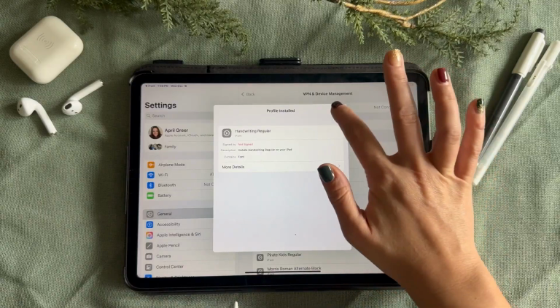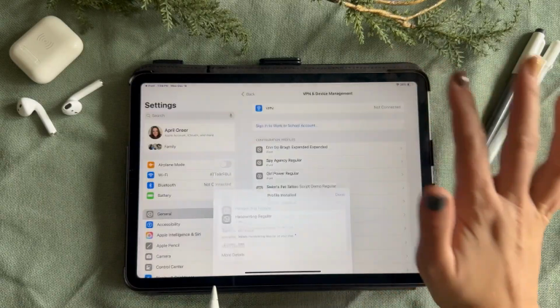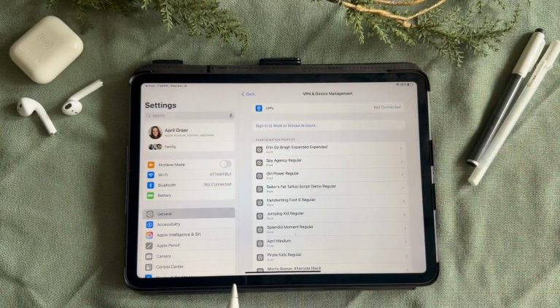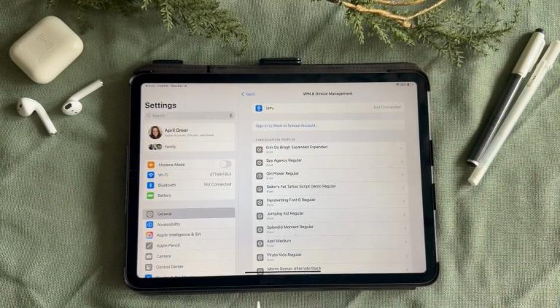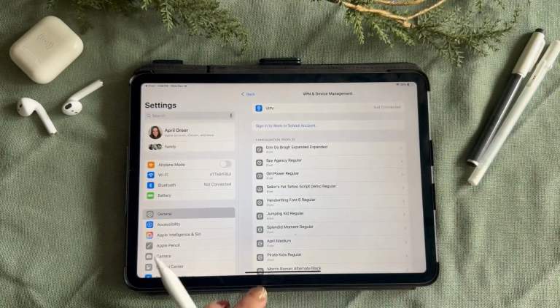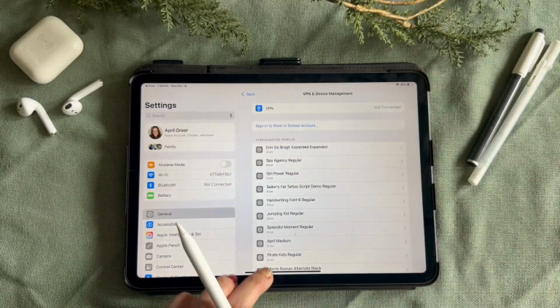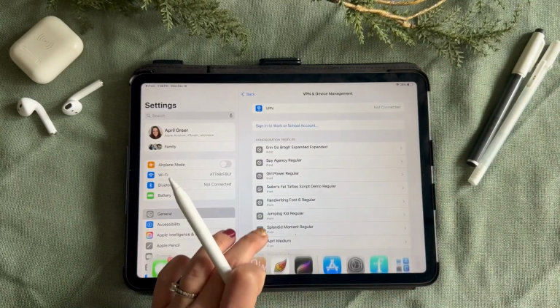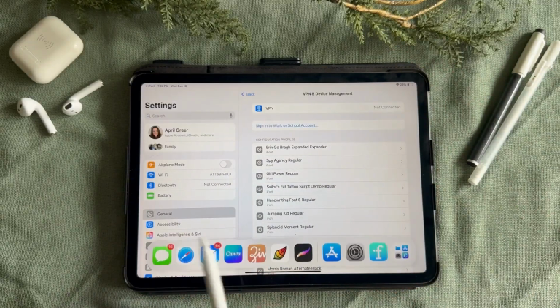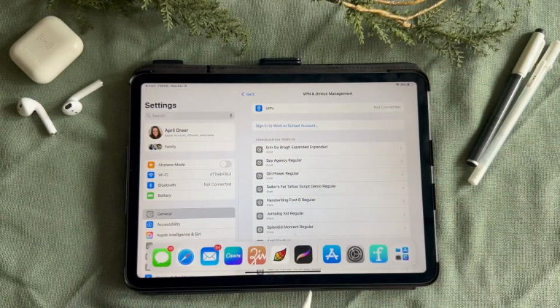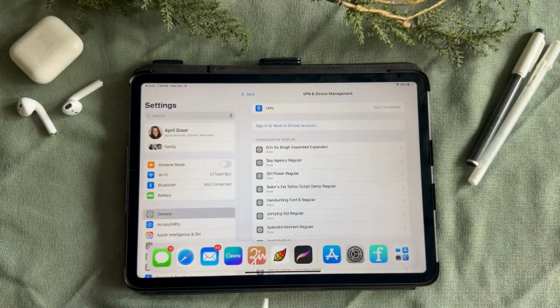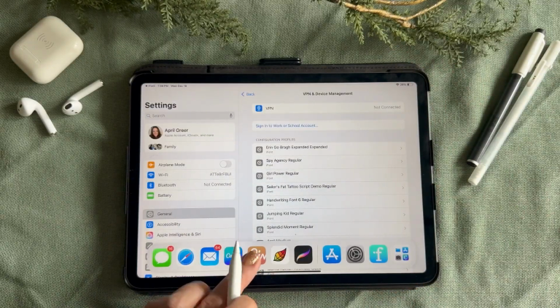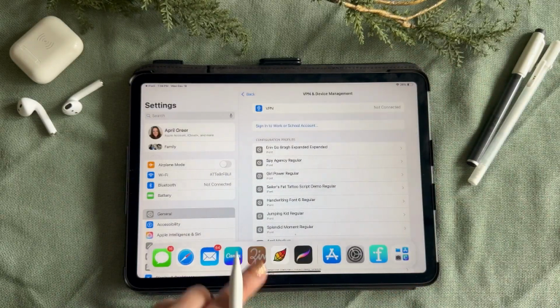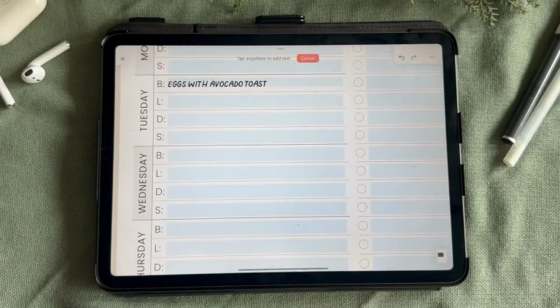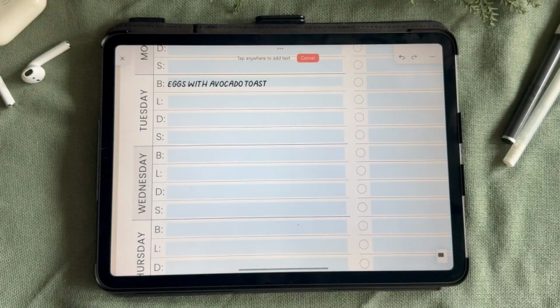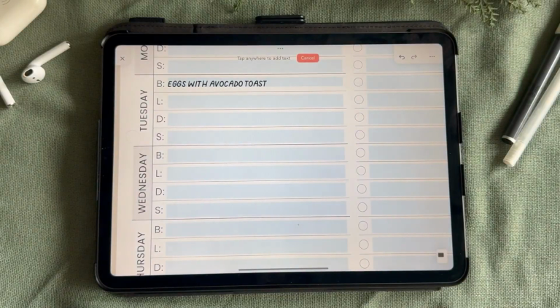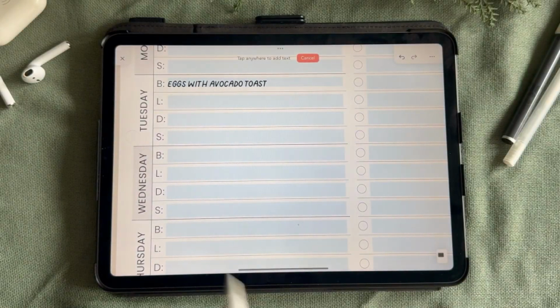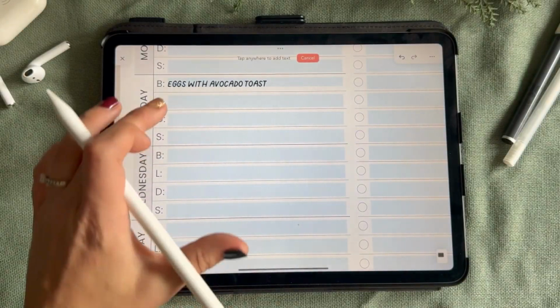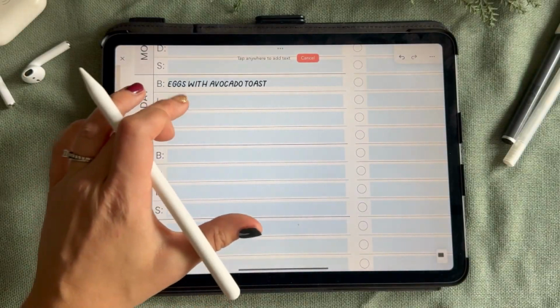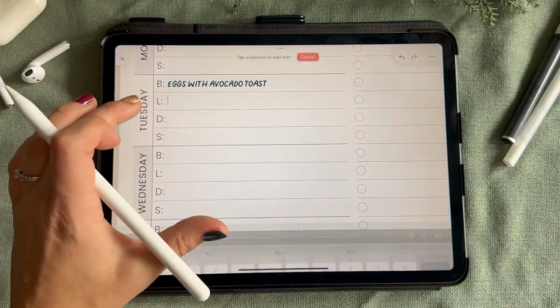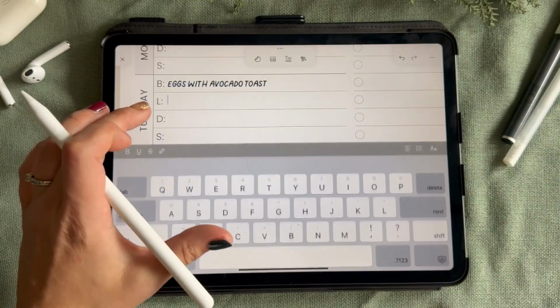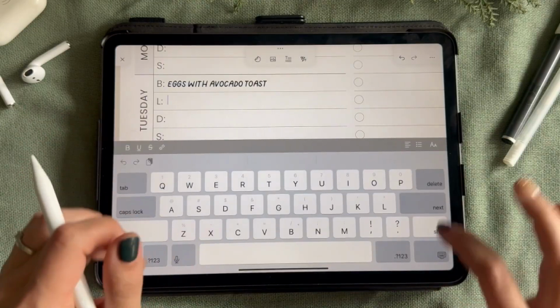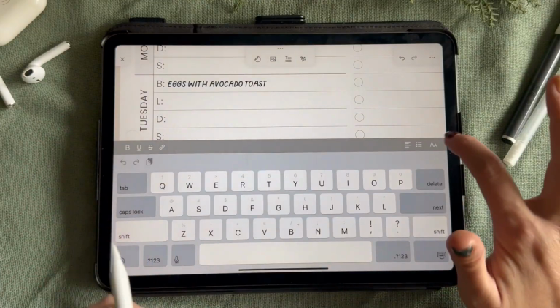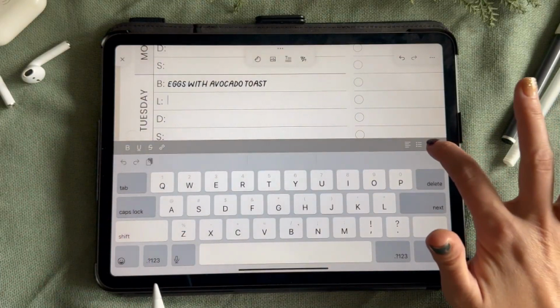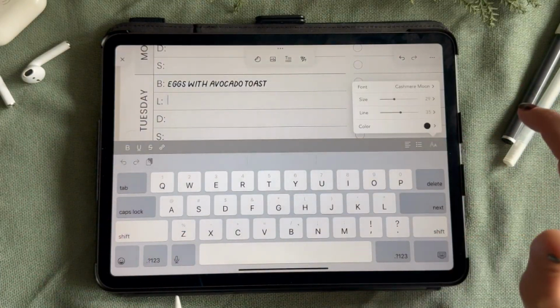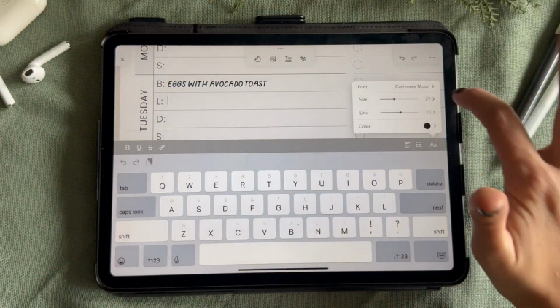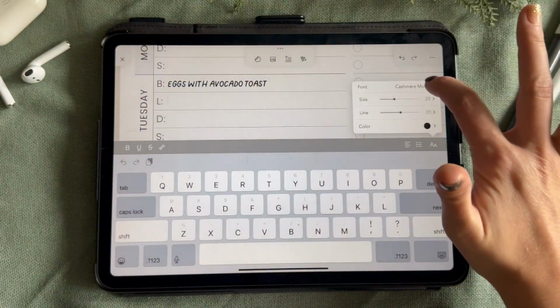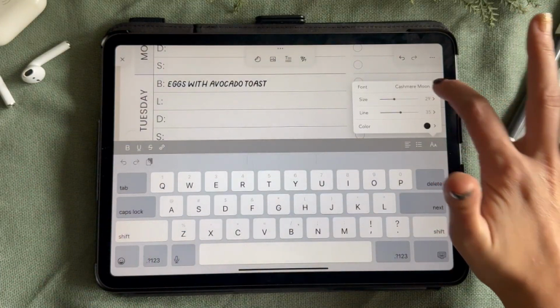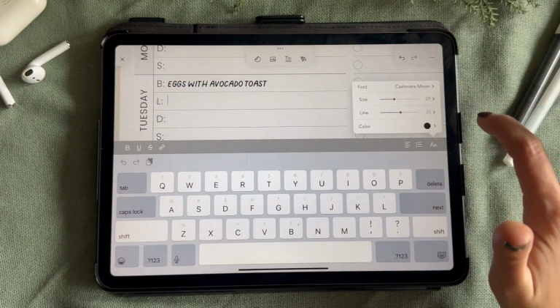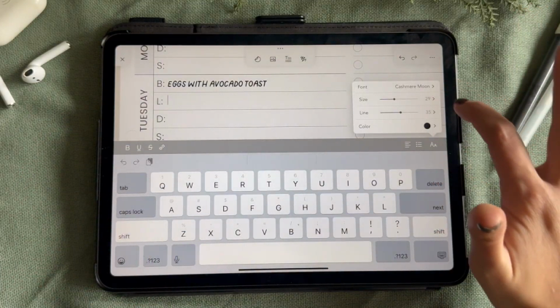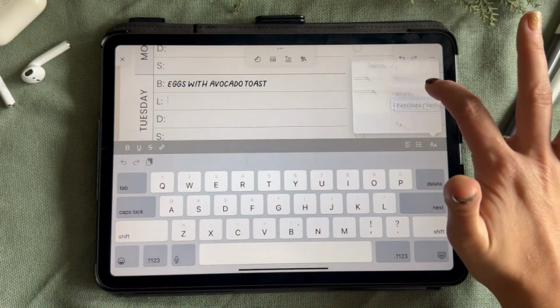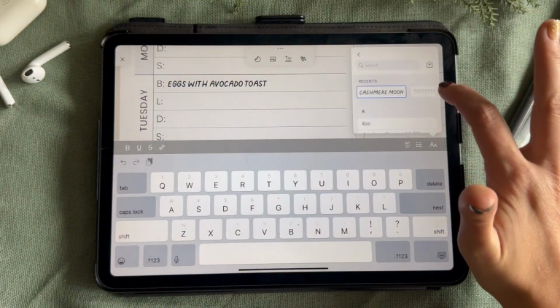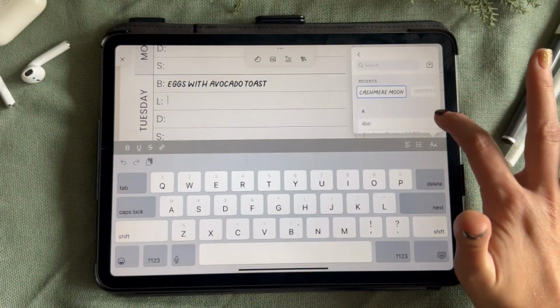Now that you've downloaded your font, go back into Zinnia, click on the fonts tab and you will find the font that you just downloaded.